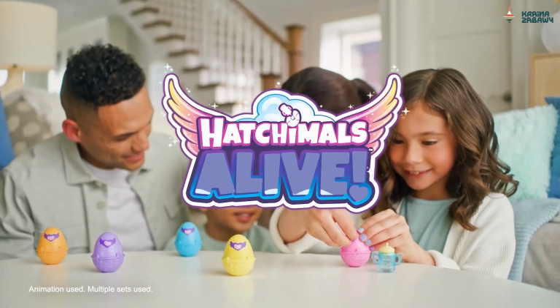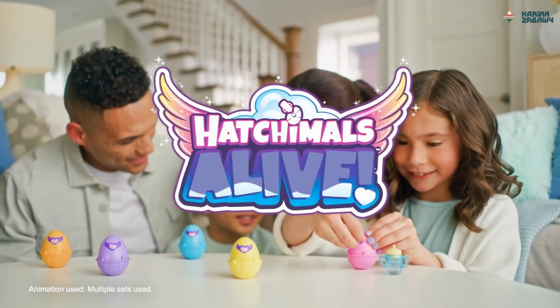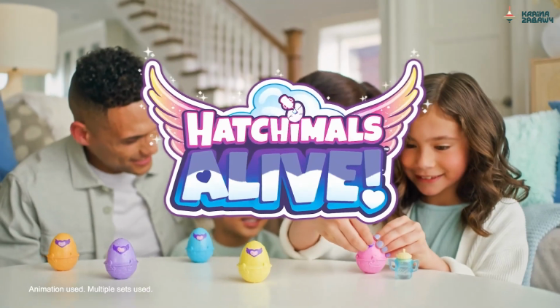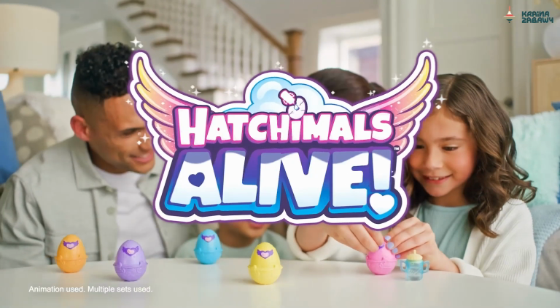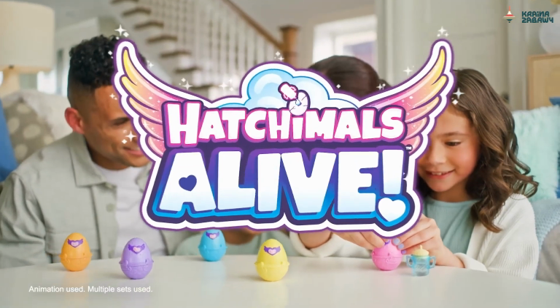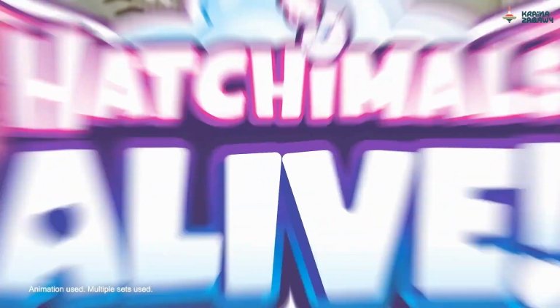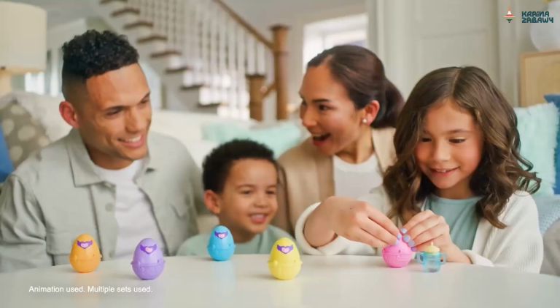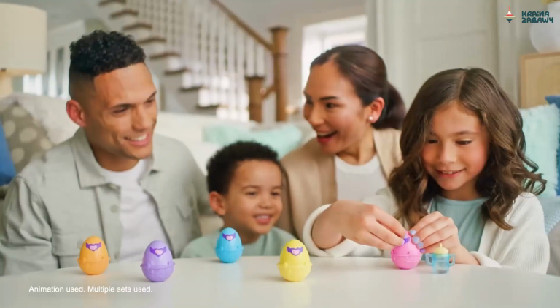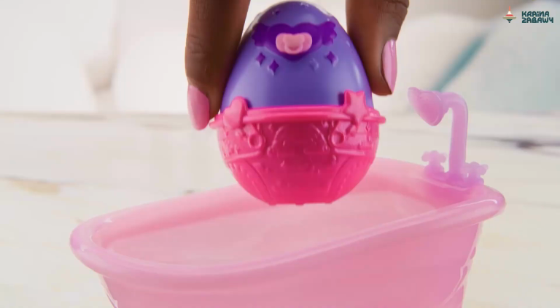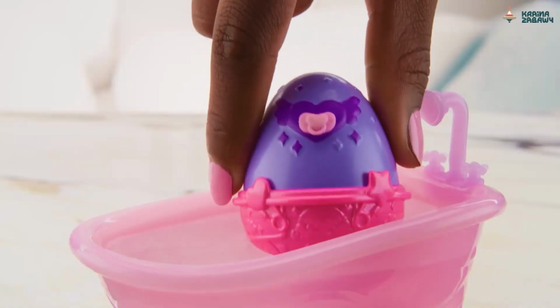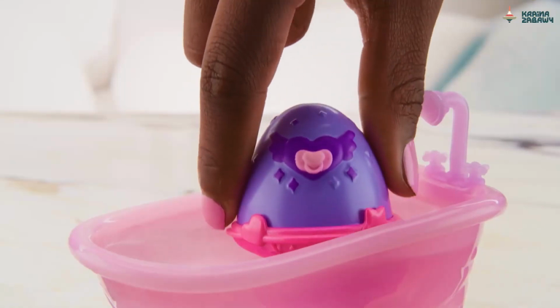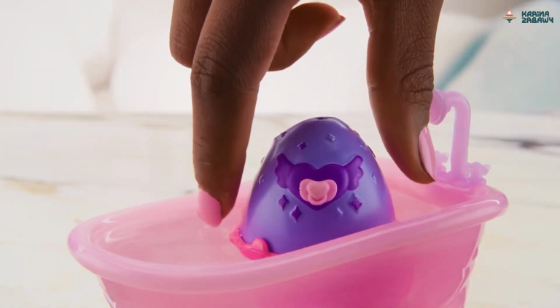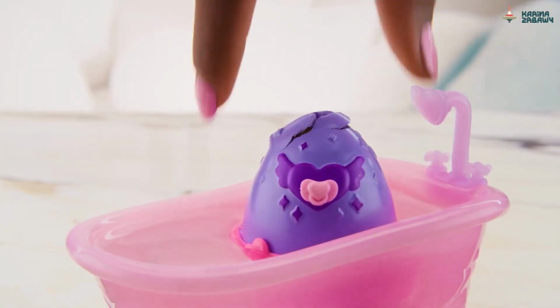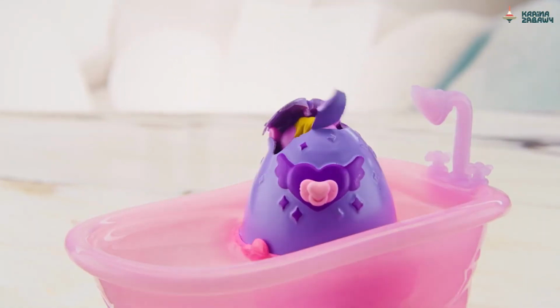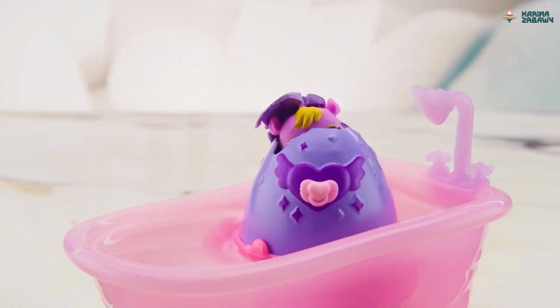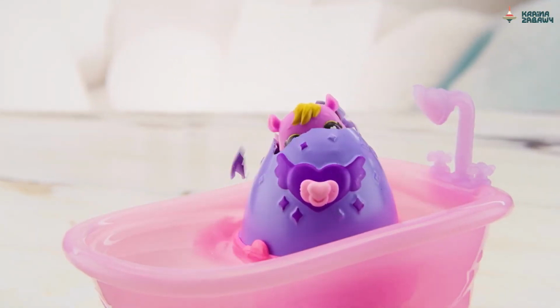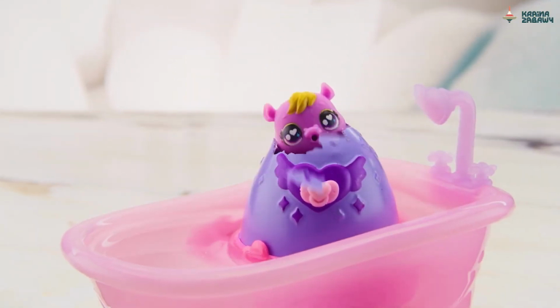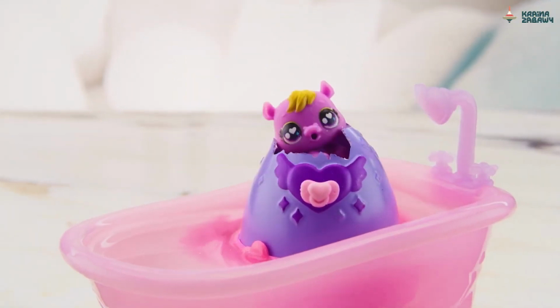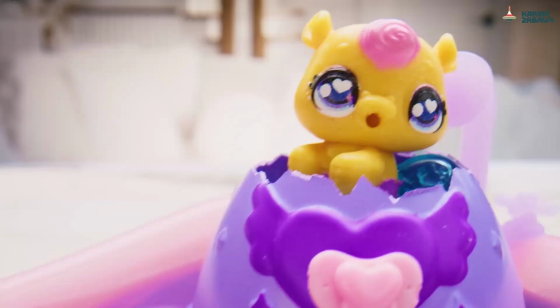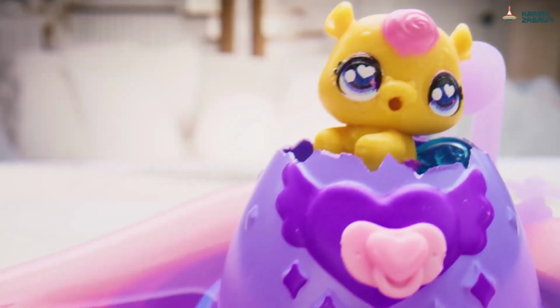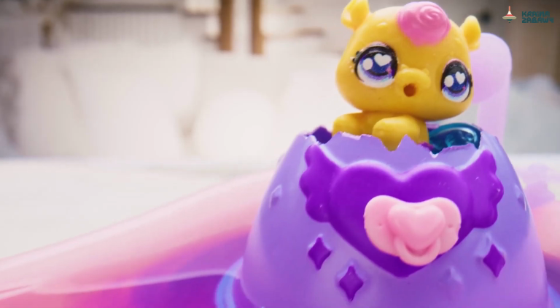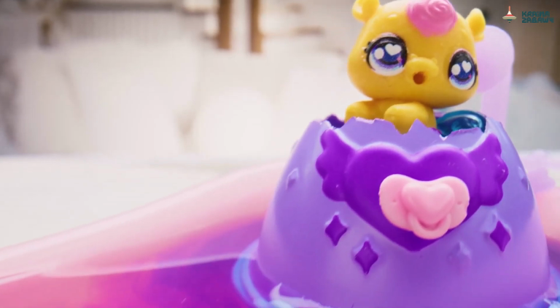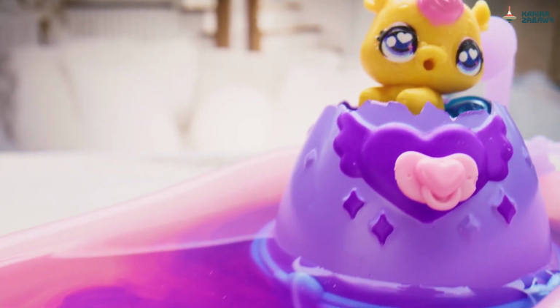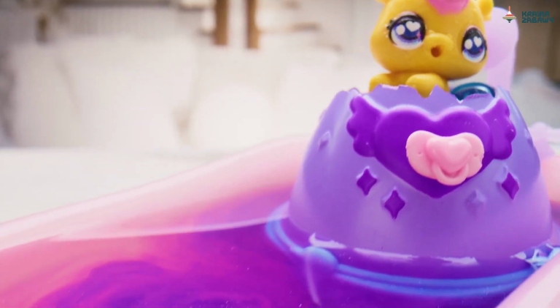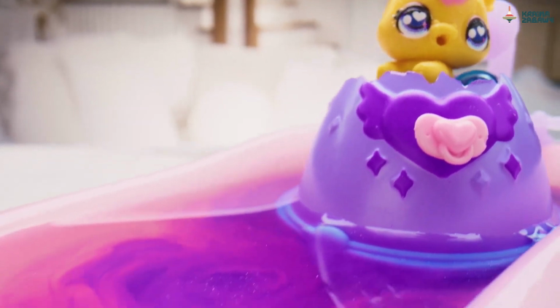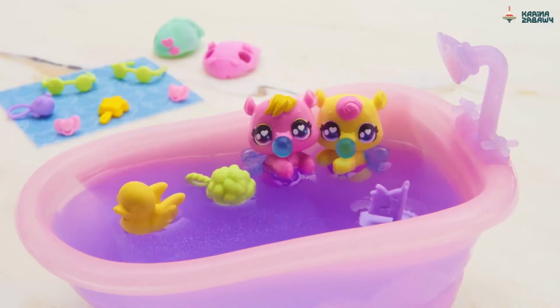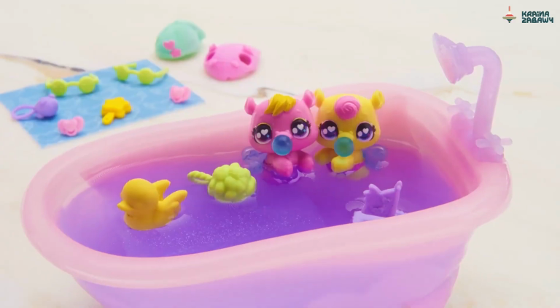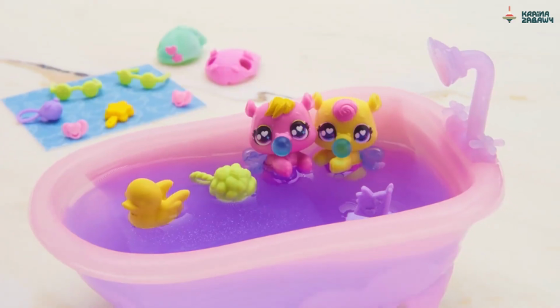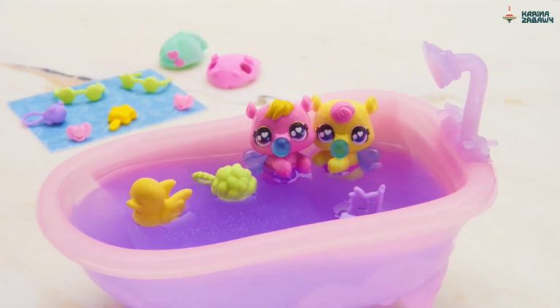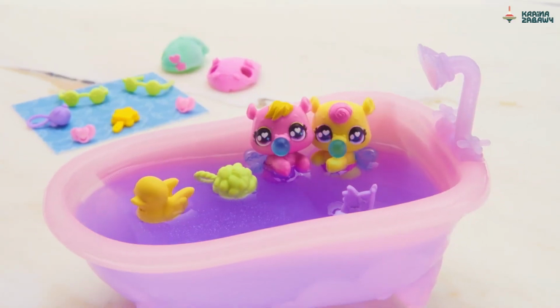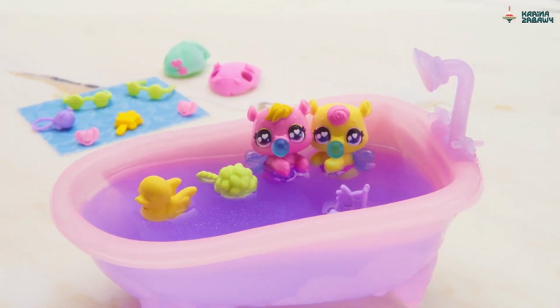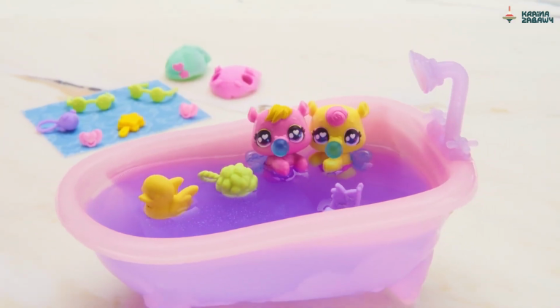You can love your Hatchimals to life with the new Hatchimals Alive Make-A-Splash playset. Discover a whole new way to hatch.